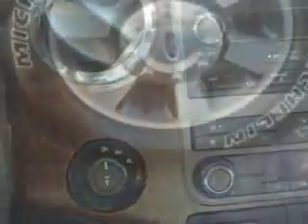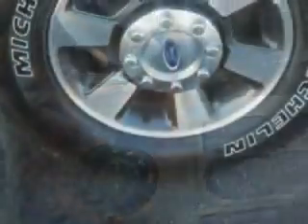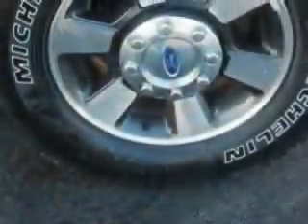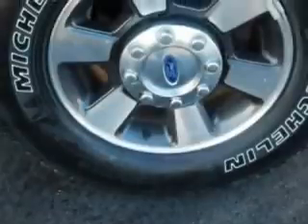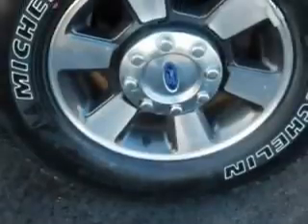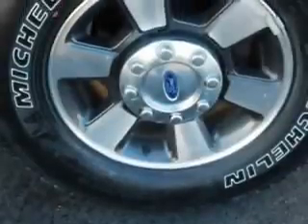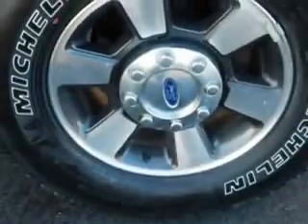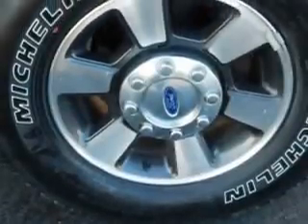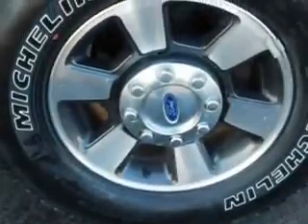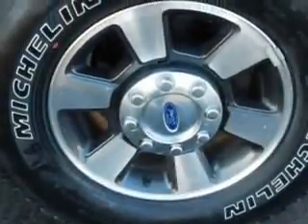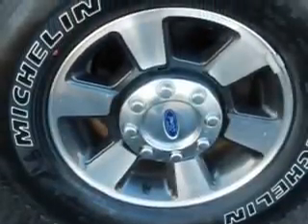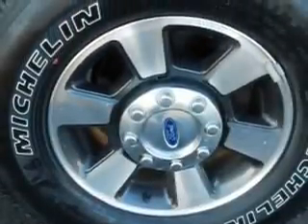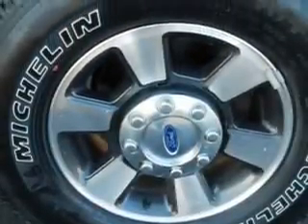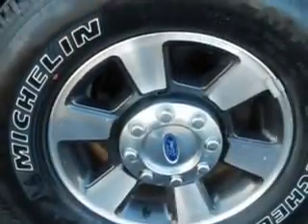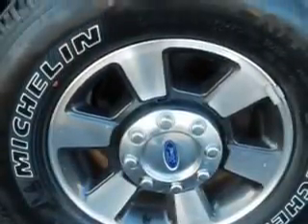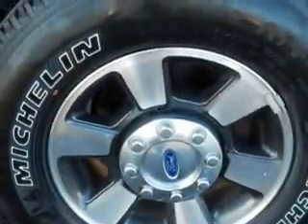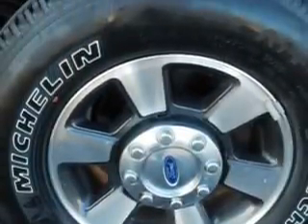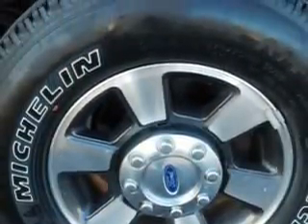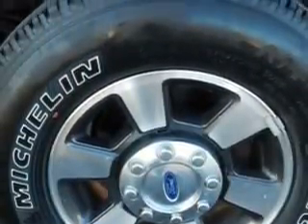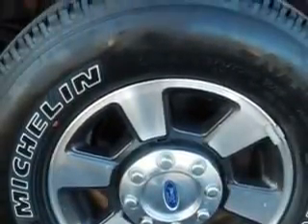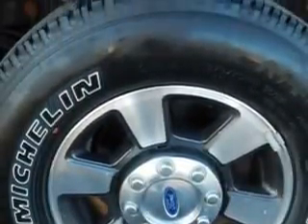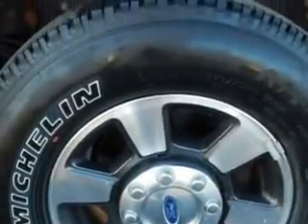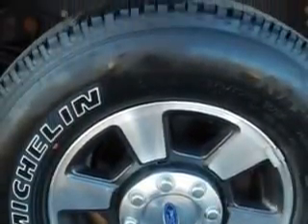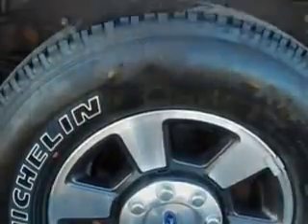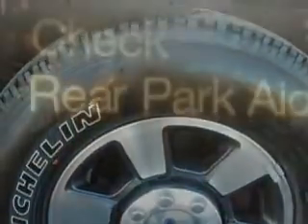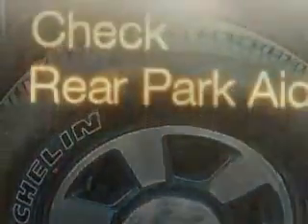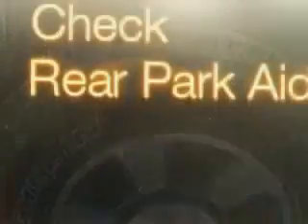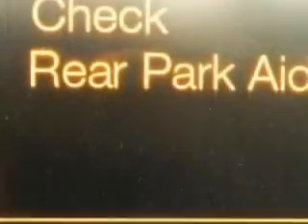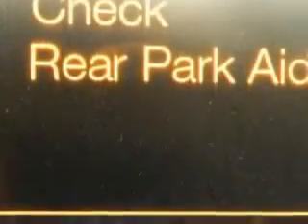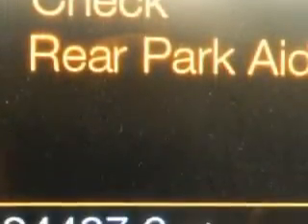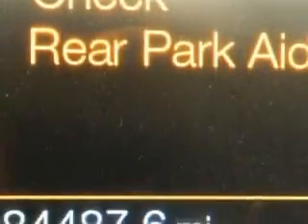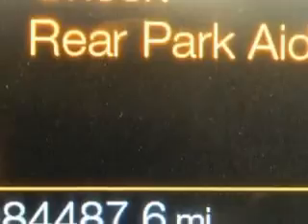Ford SYNC voice activated communication and entertainment system, BD rails, and much more.